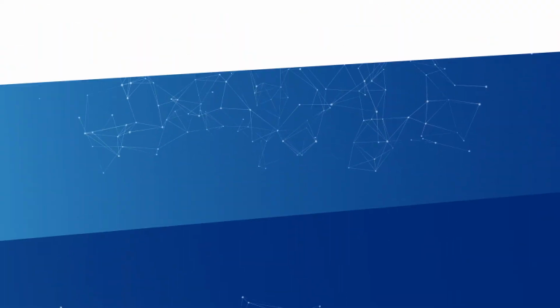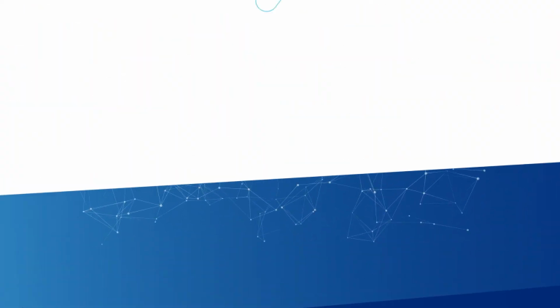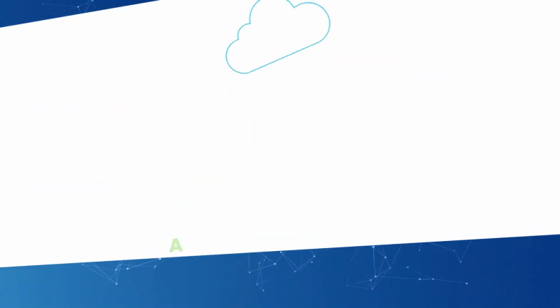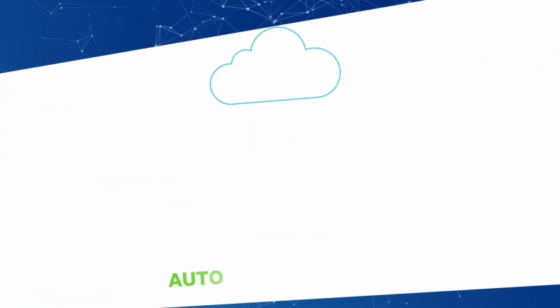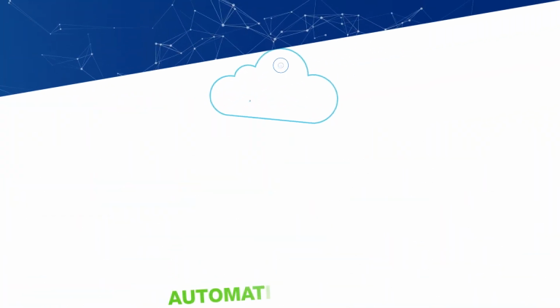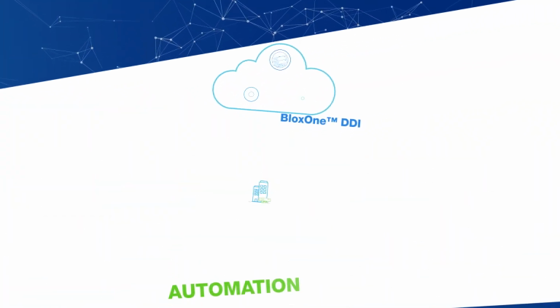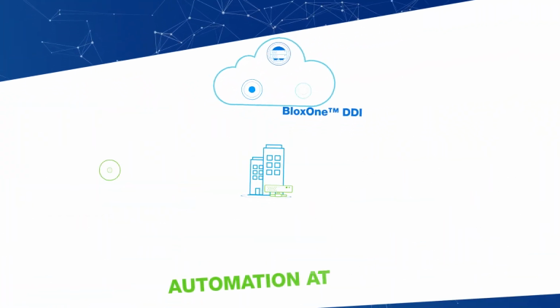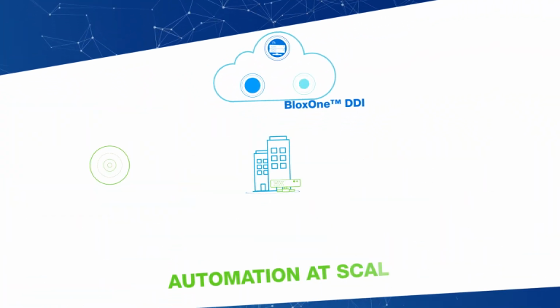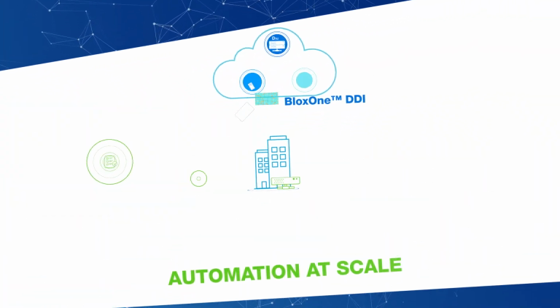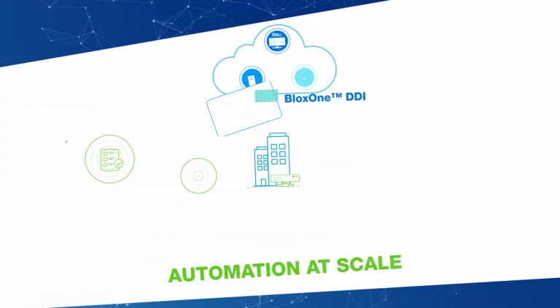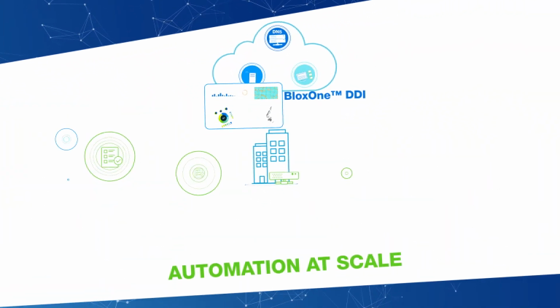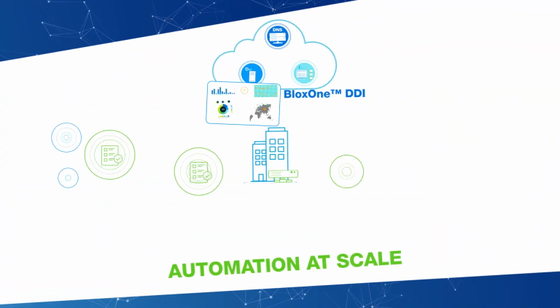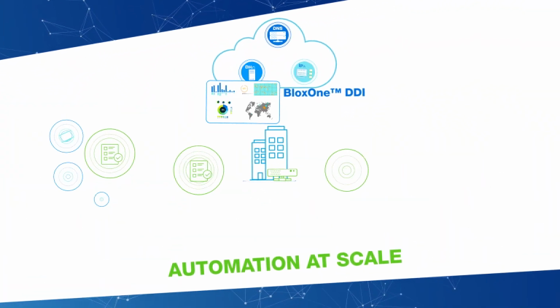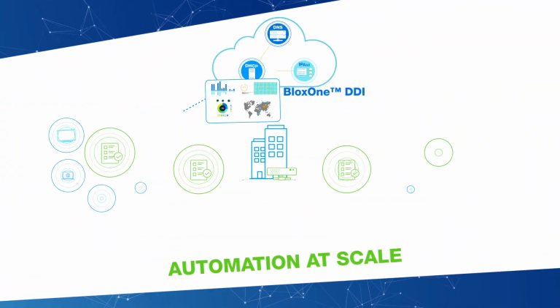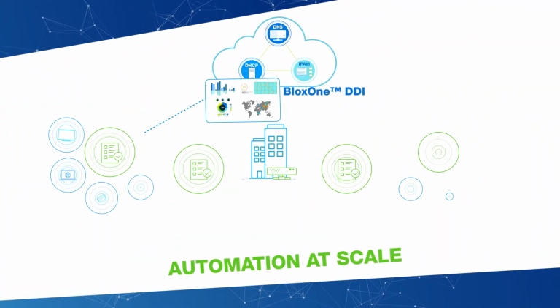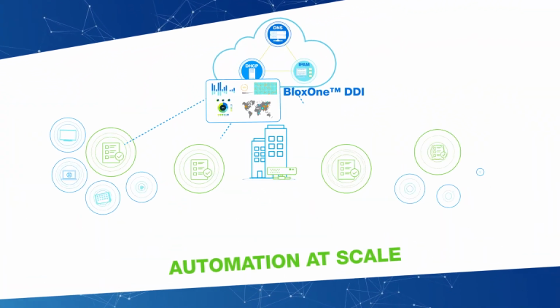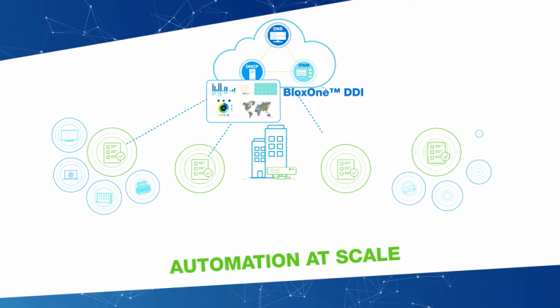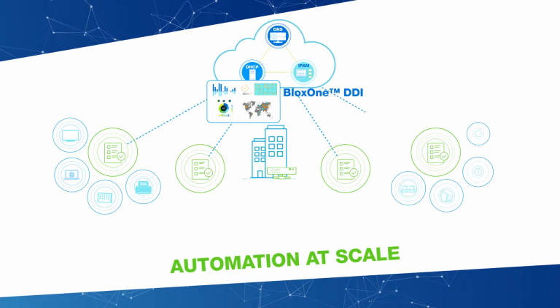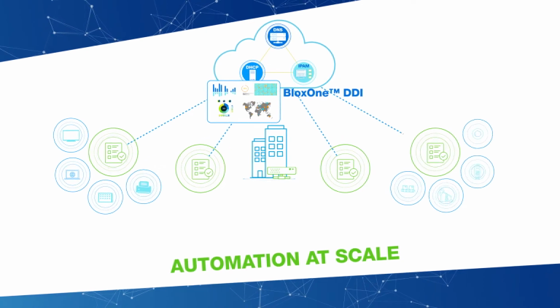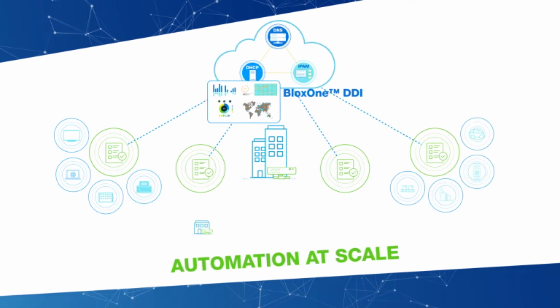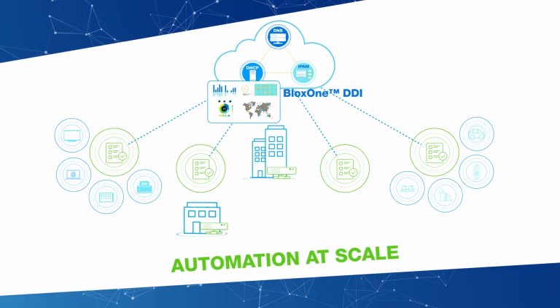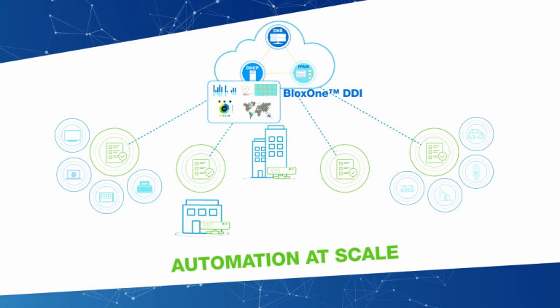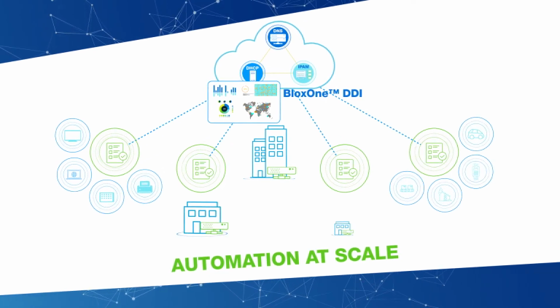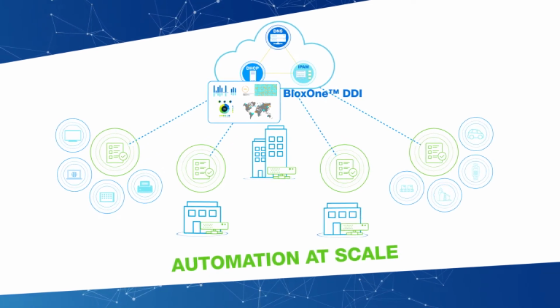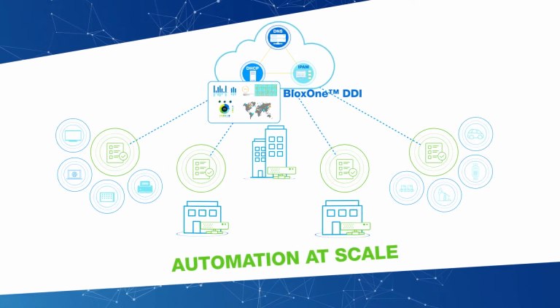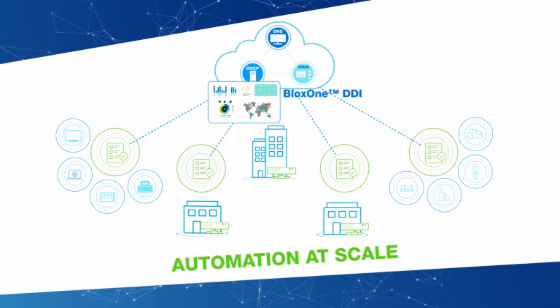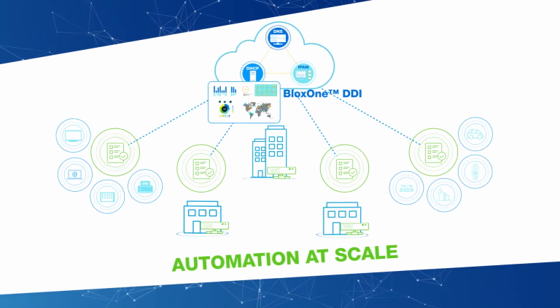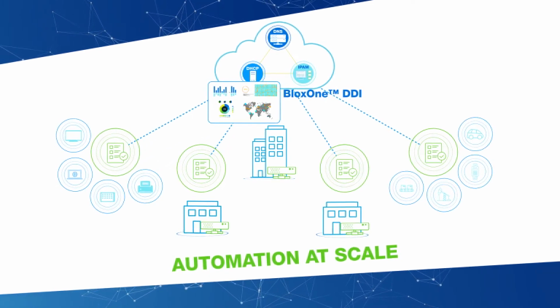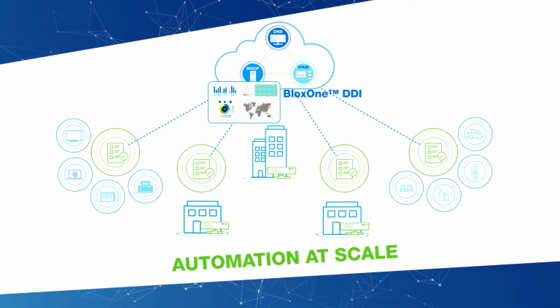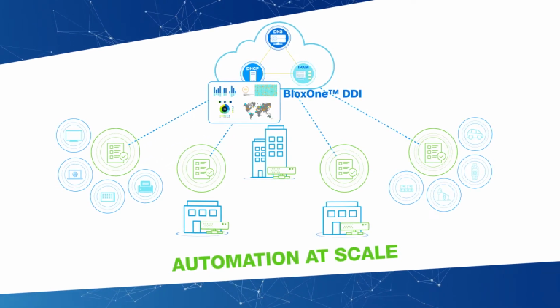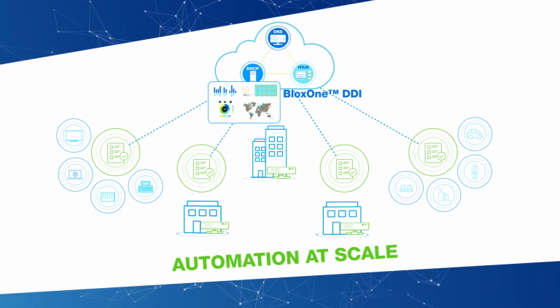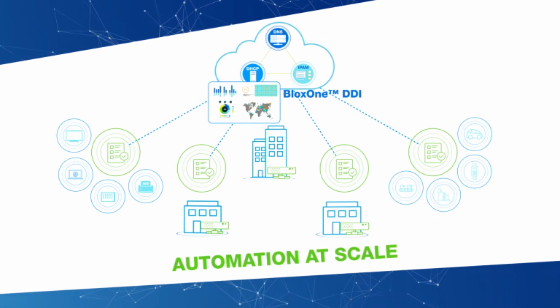Using templates, BloxOne DDI enables automation at scale for provisioning and policy control across all locations.